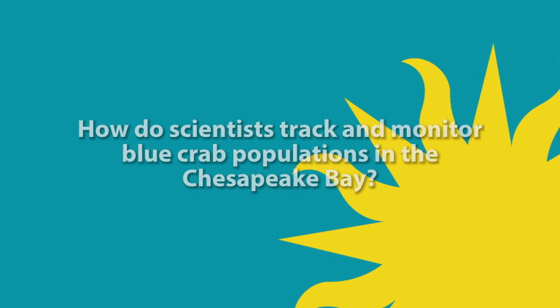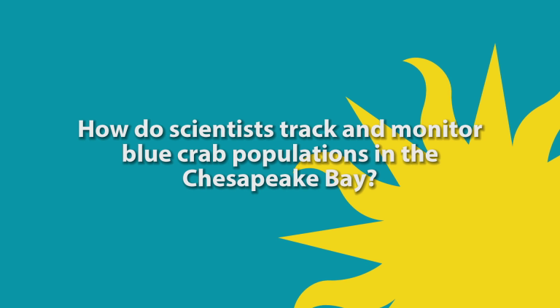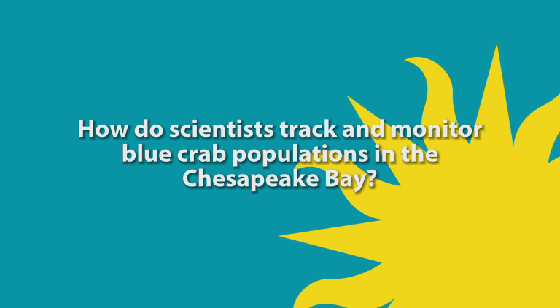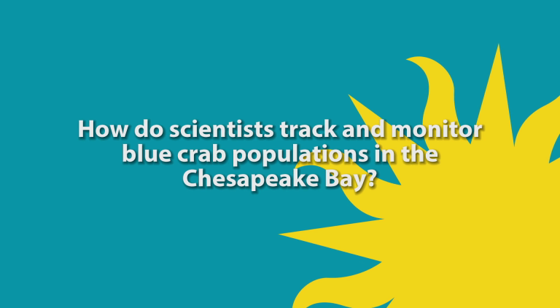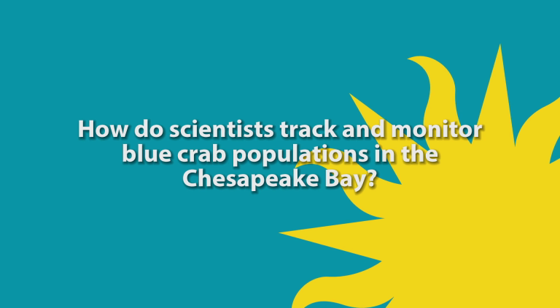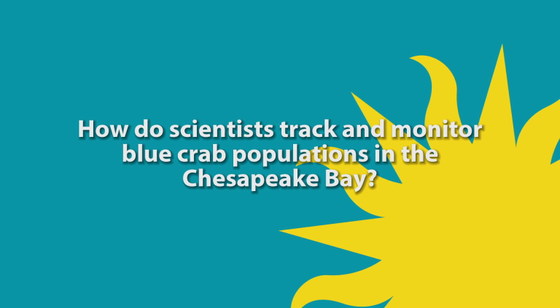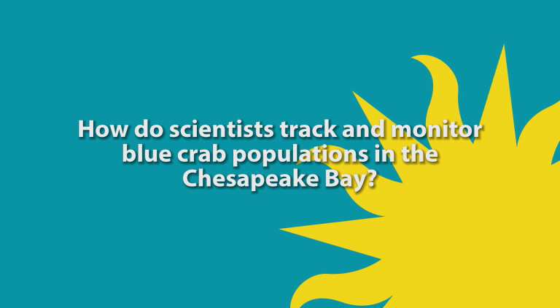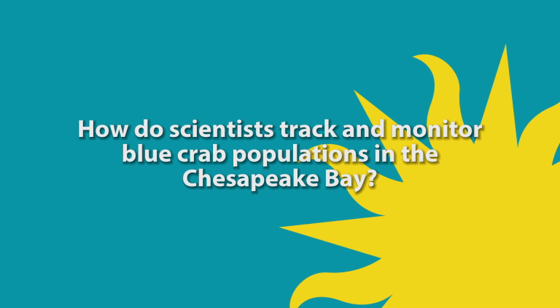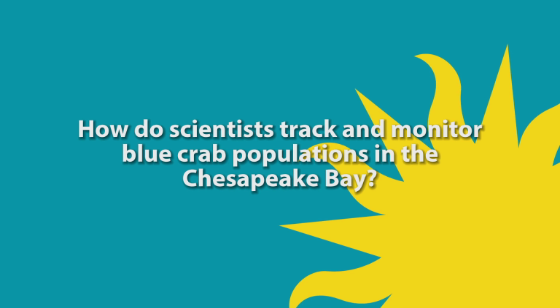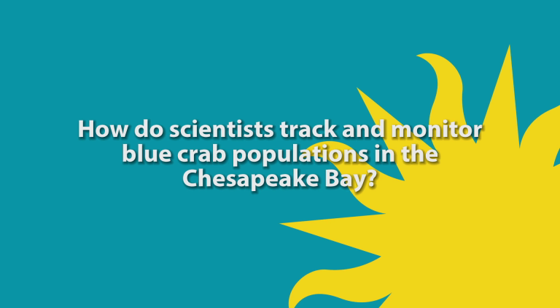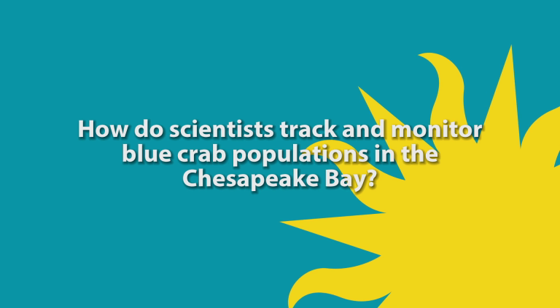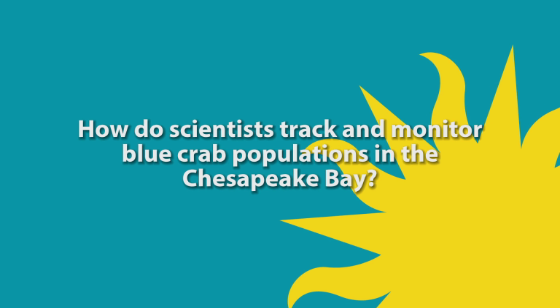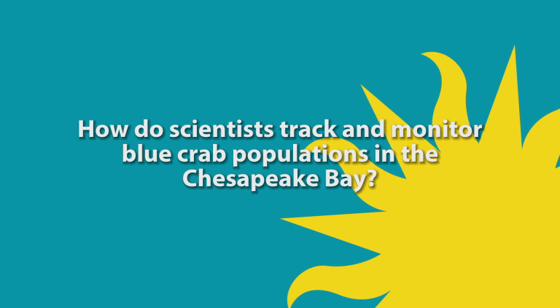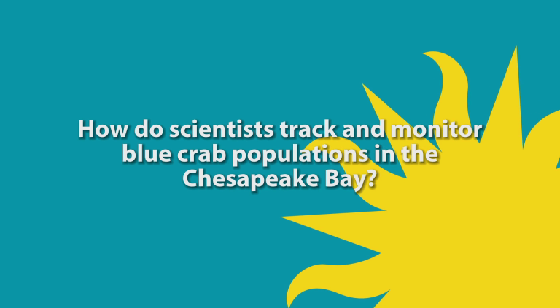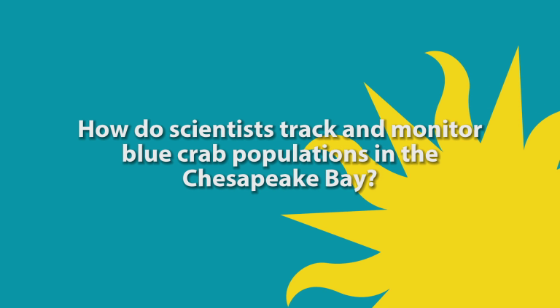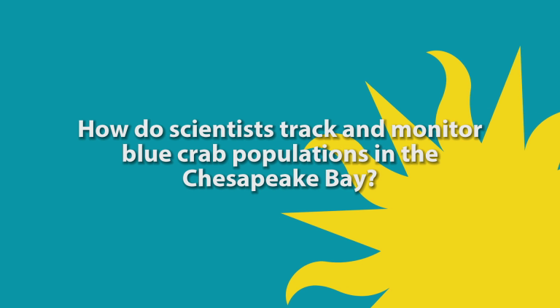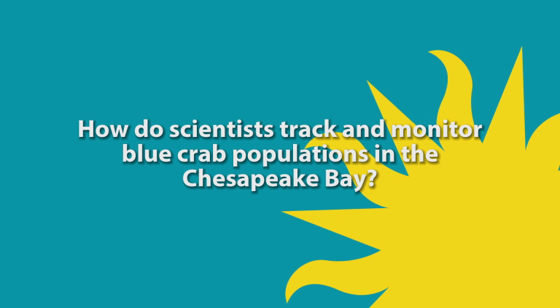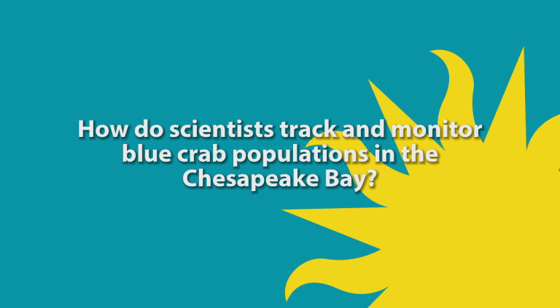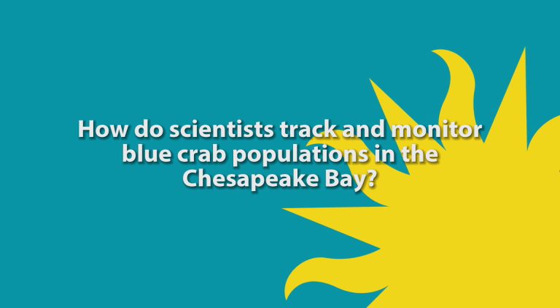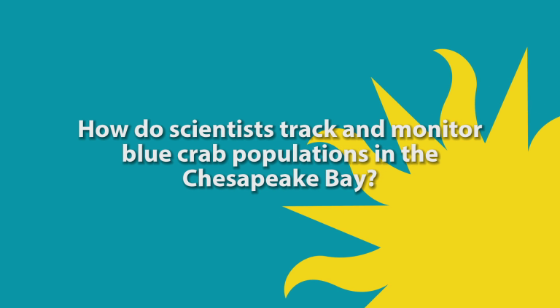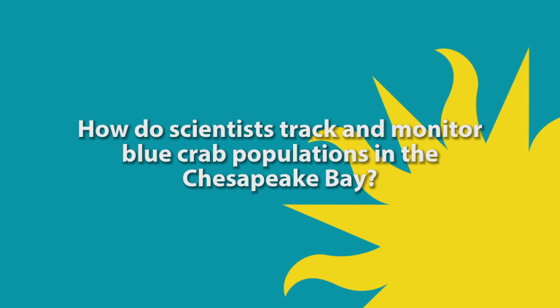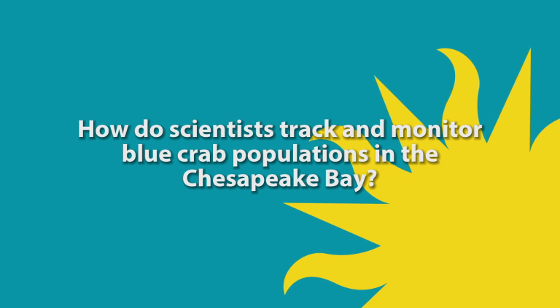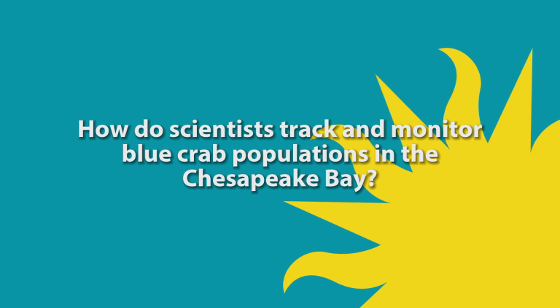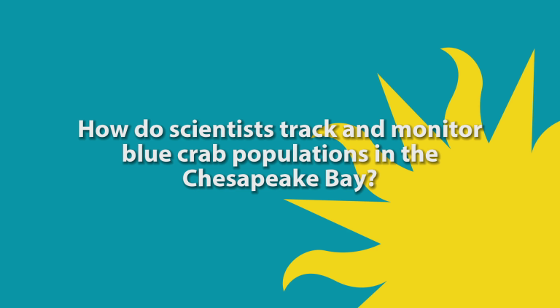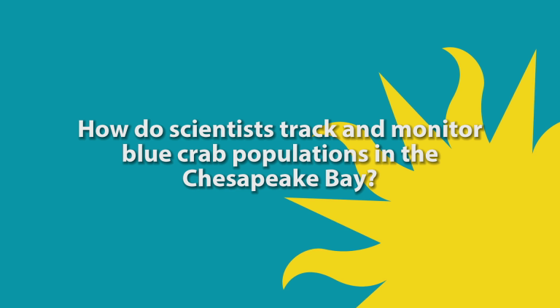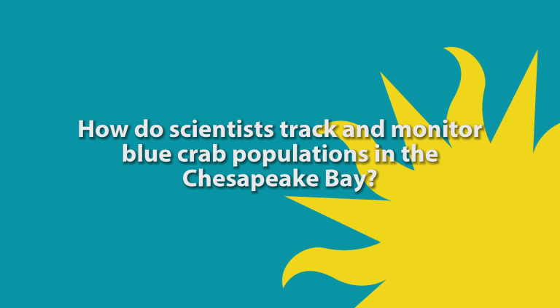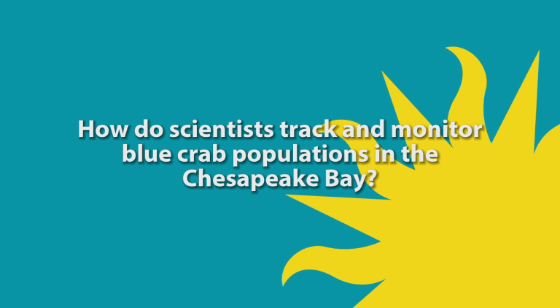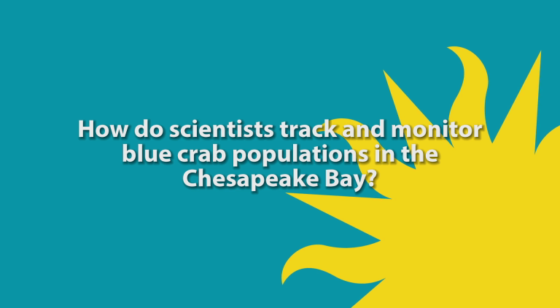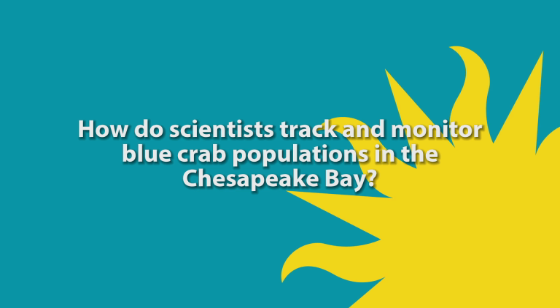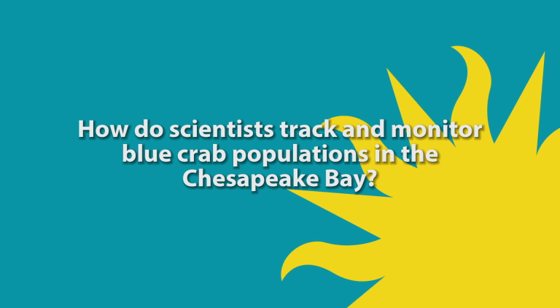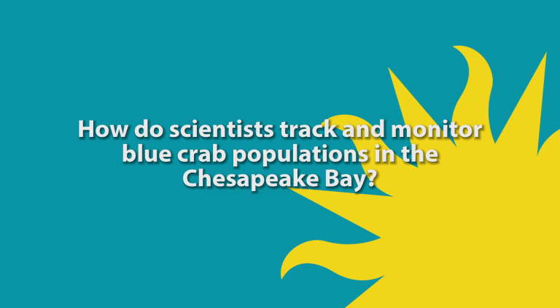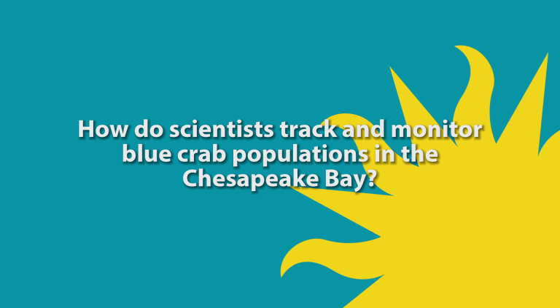In this episode, we ask the question: how do scientists track and monitor blue crab populations in the Chesapeake Bay?